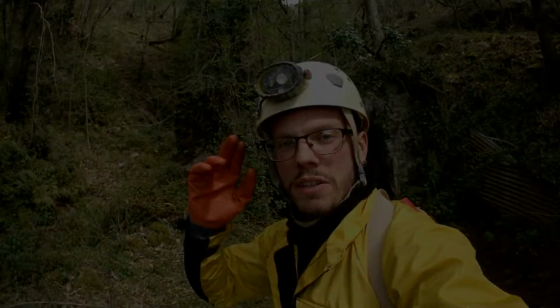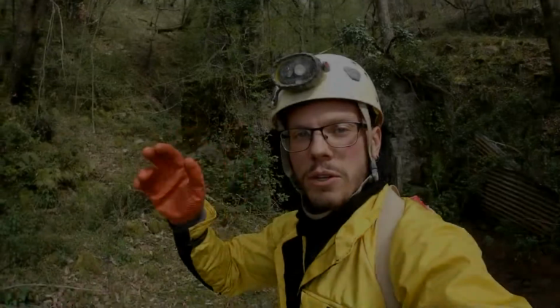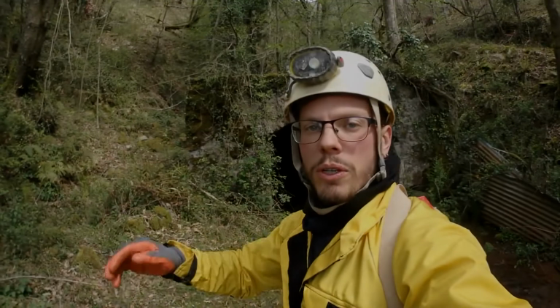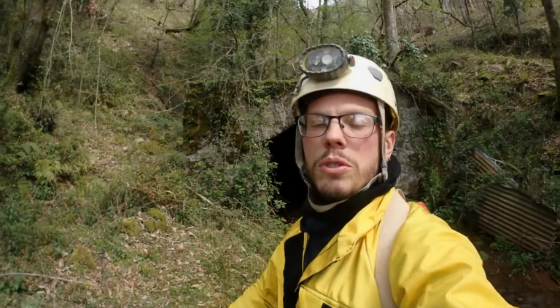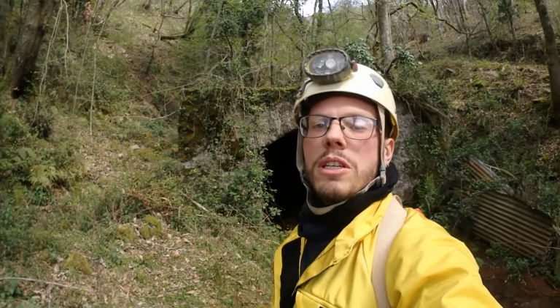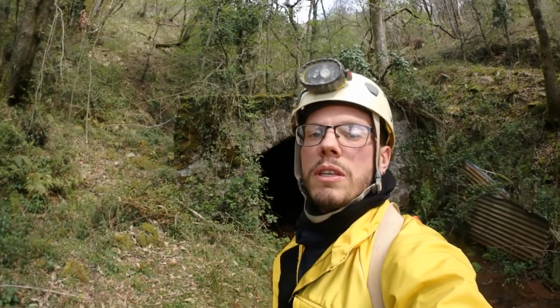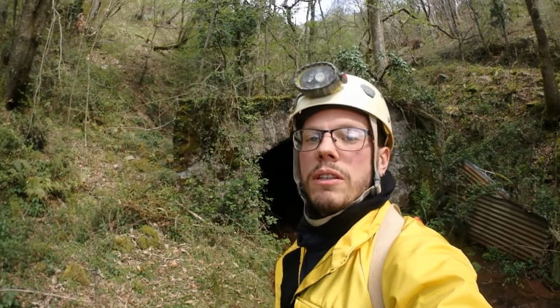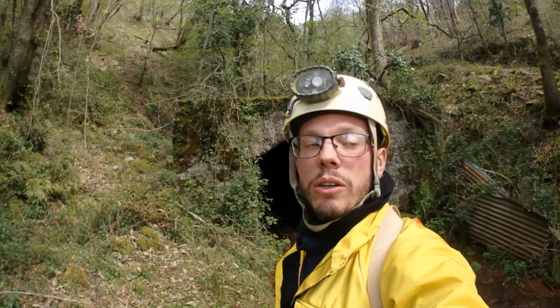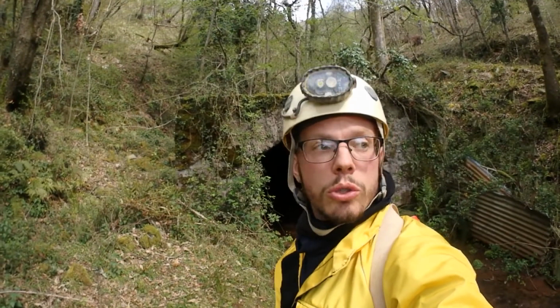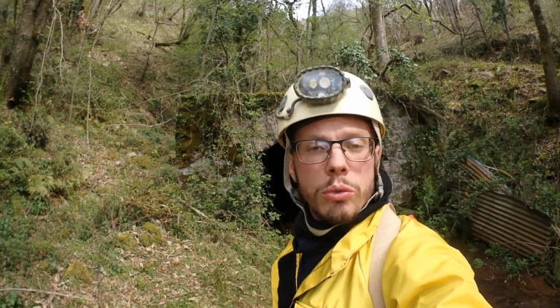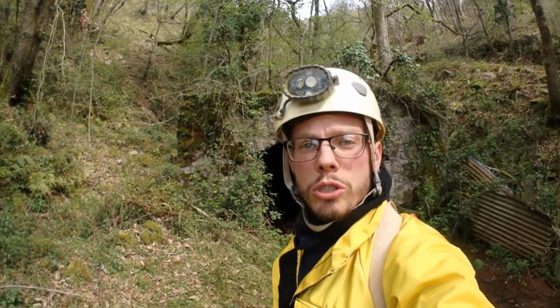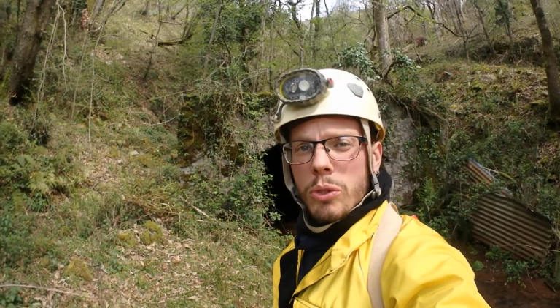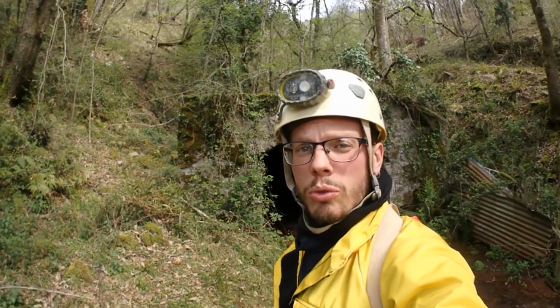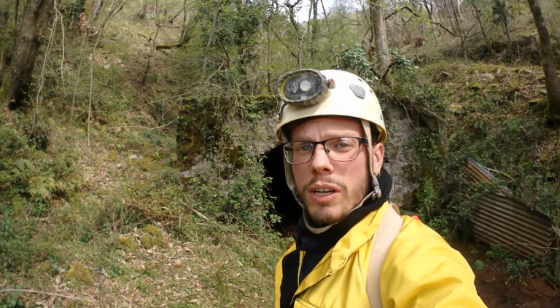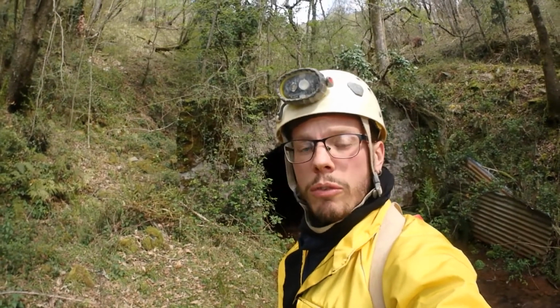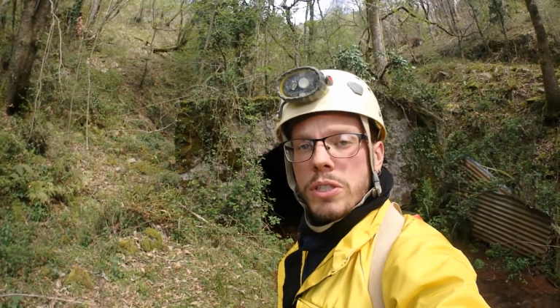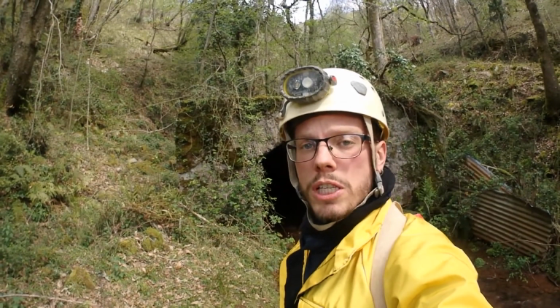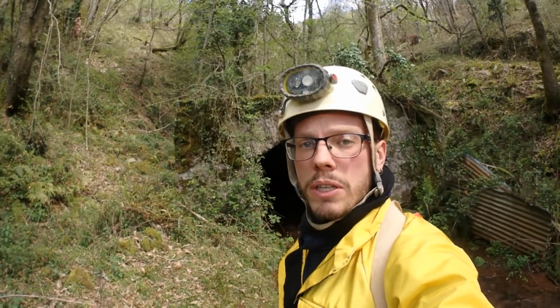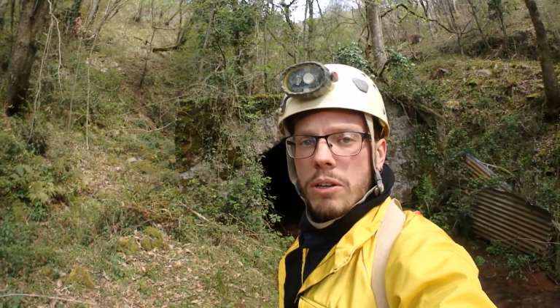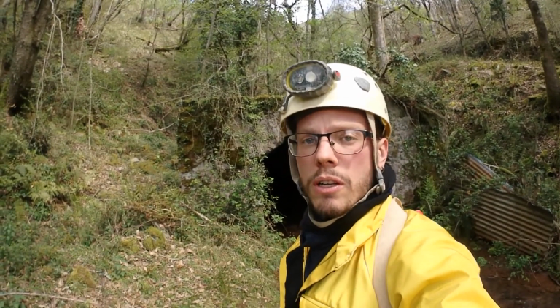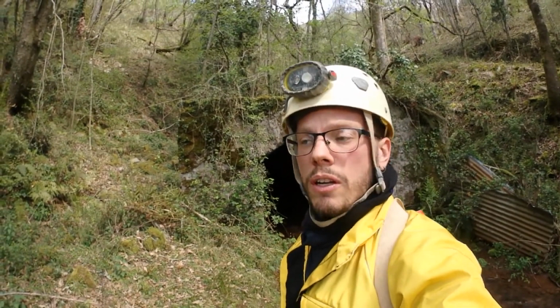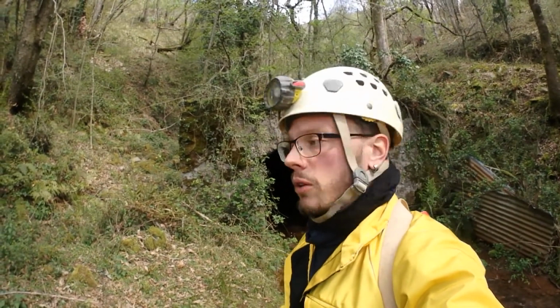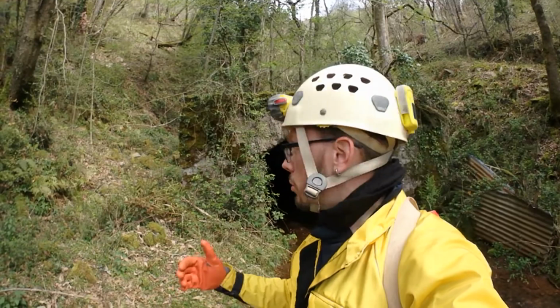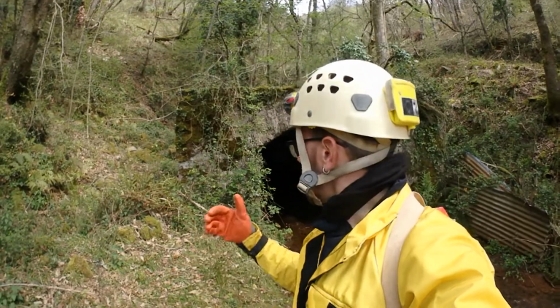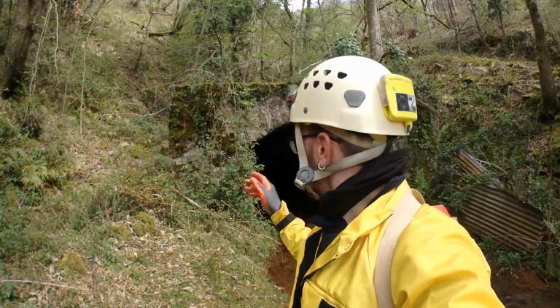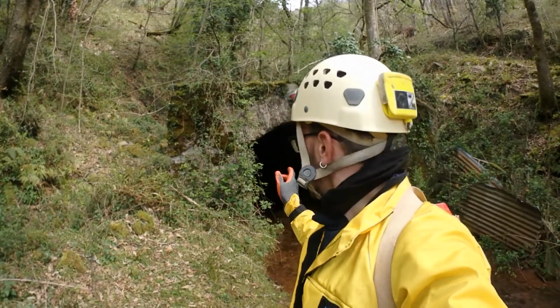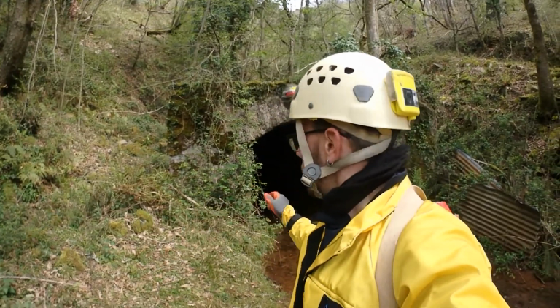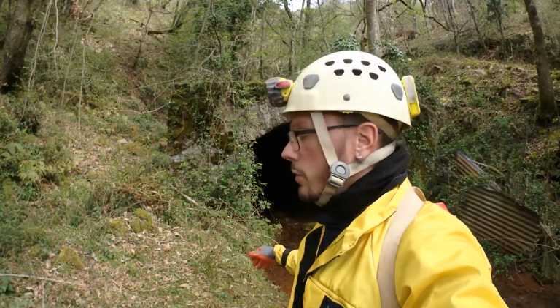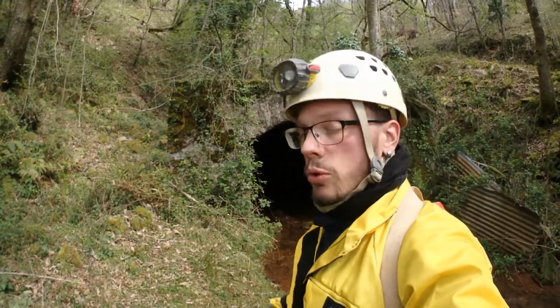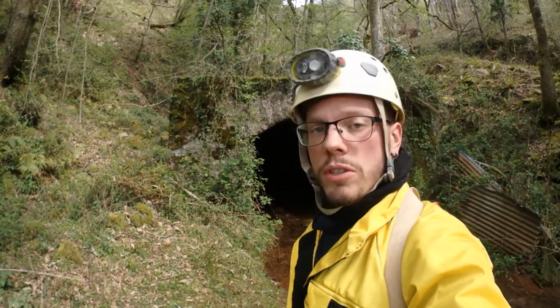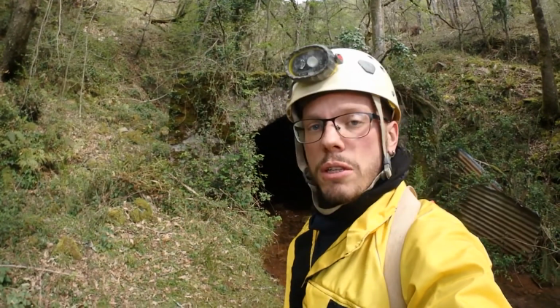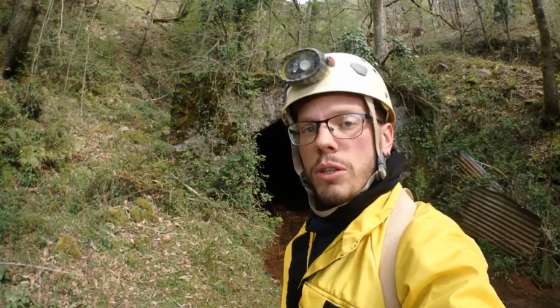Salut à tous les amis, aujourd'hui je me trouve à la frontière espagnole devant l'entrée d'une ancienne mine.